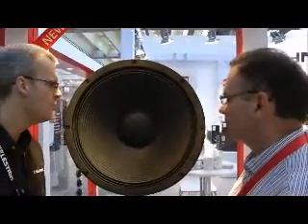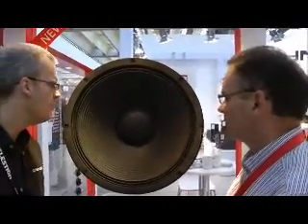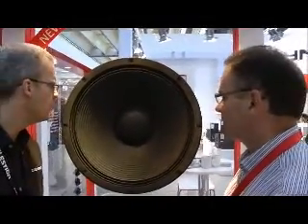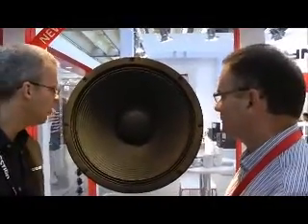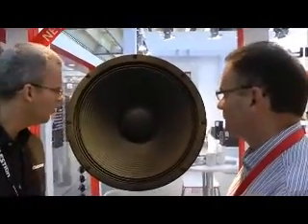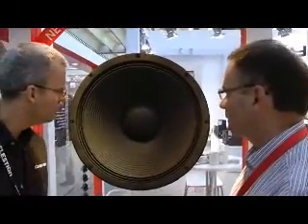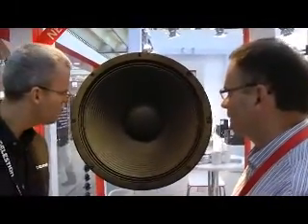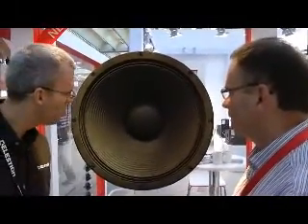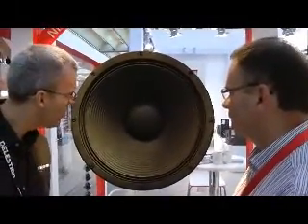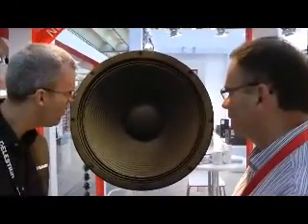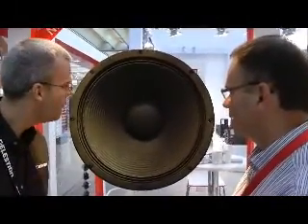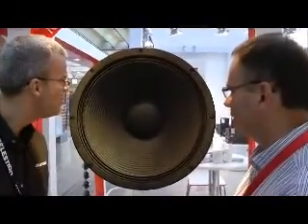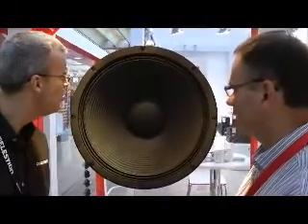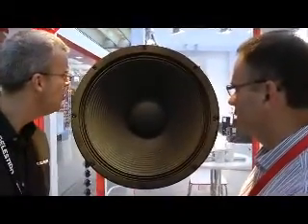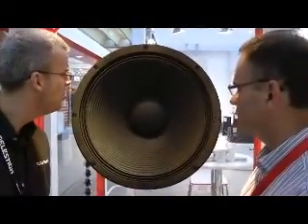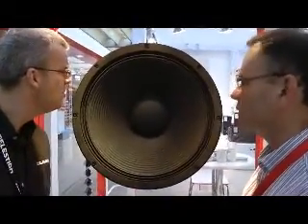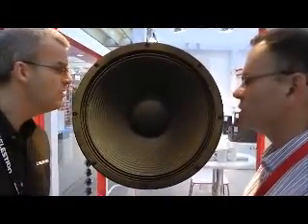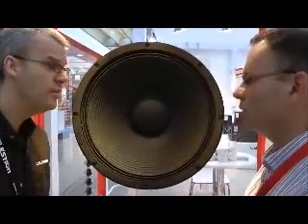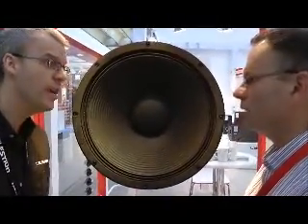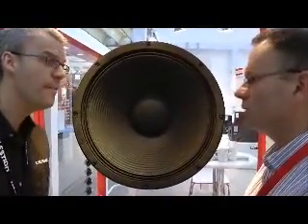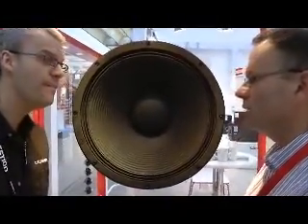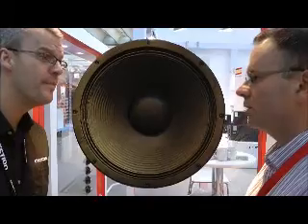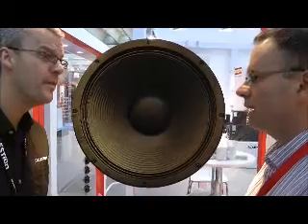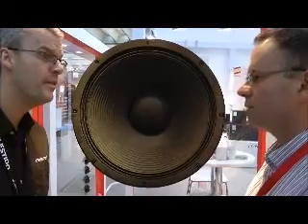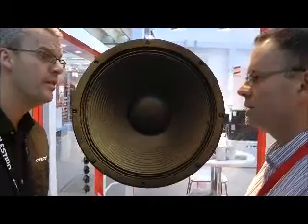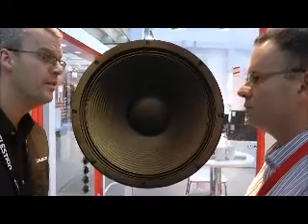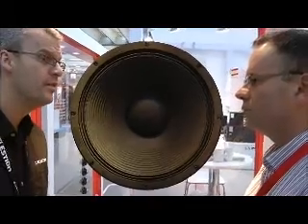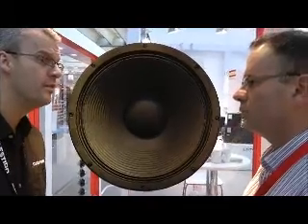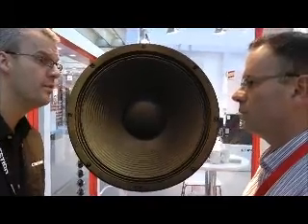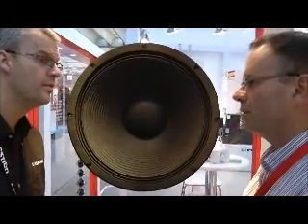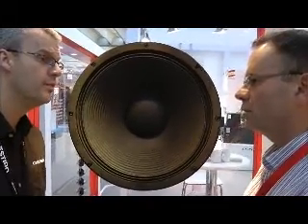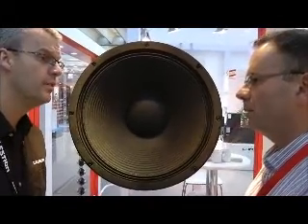And the voice coil — what's that, 5 inch? 5 inch voice coil, inside-outside wound — away and proper.